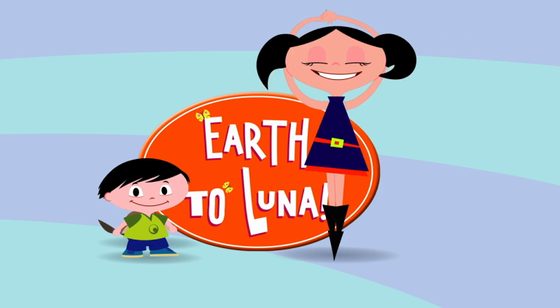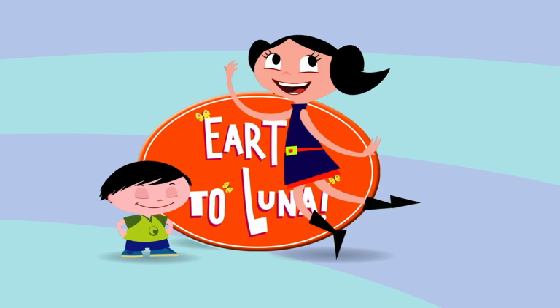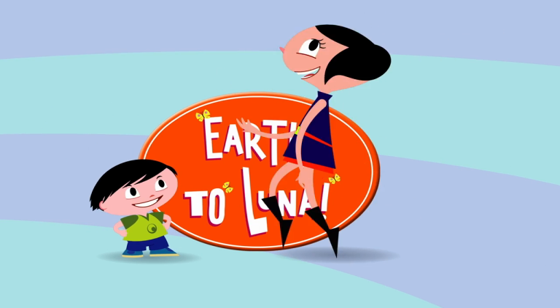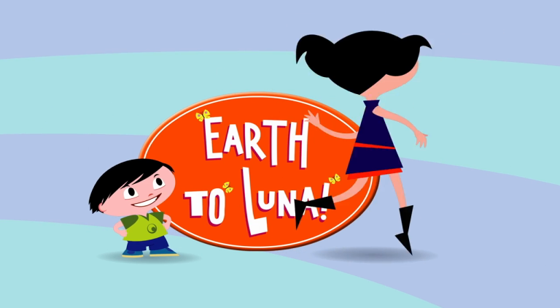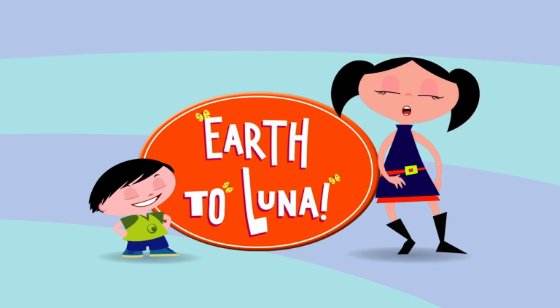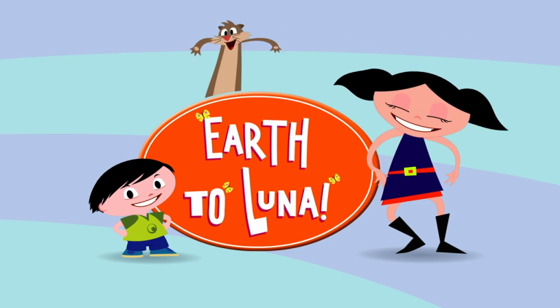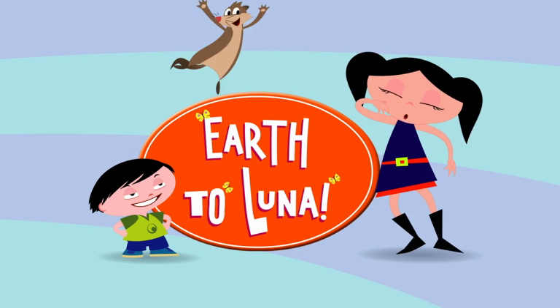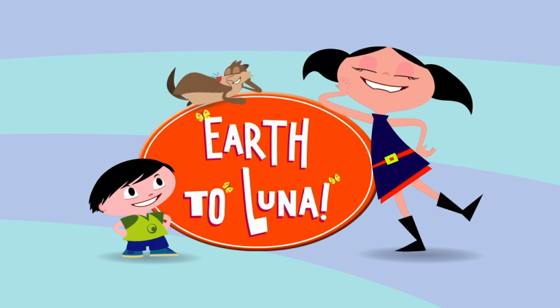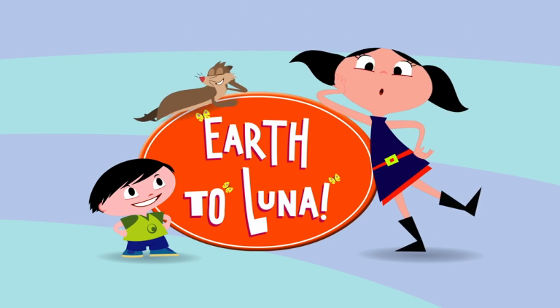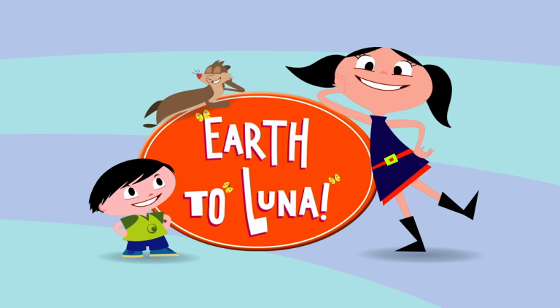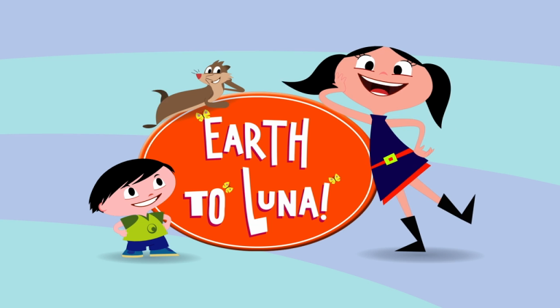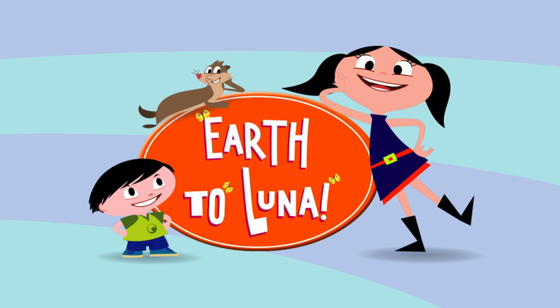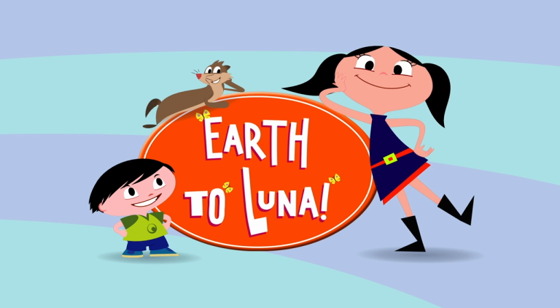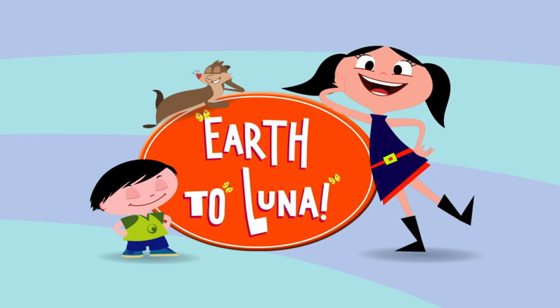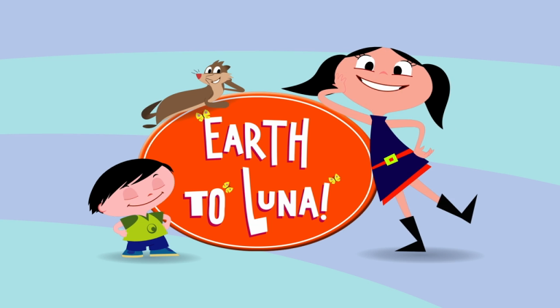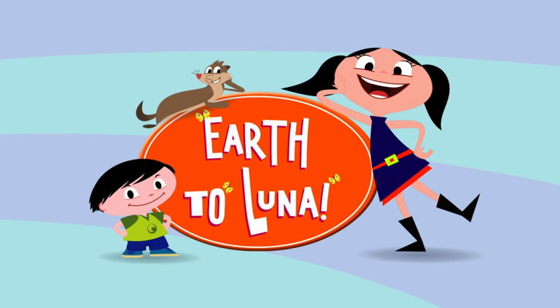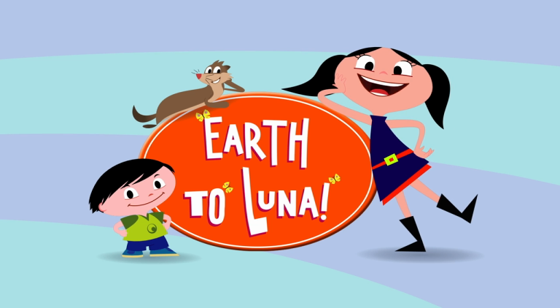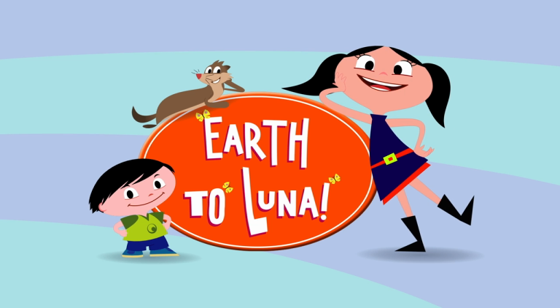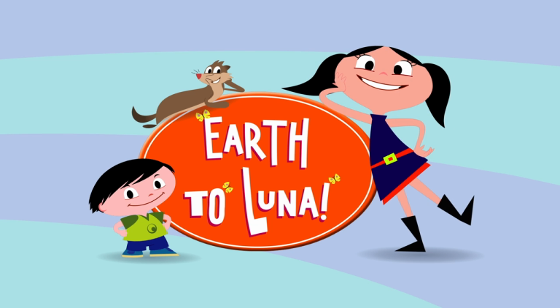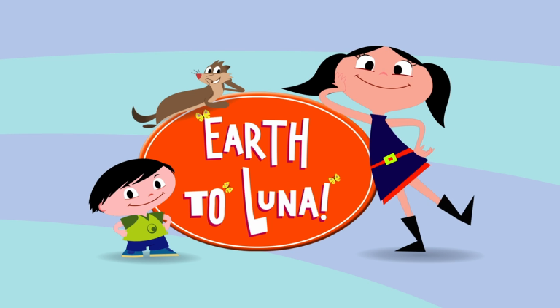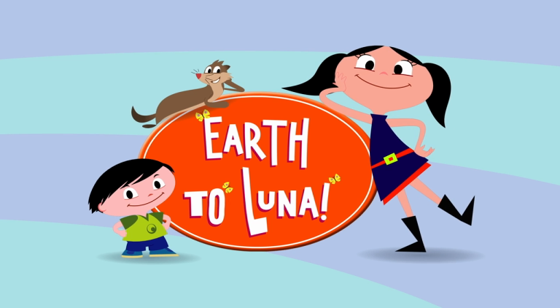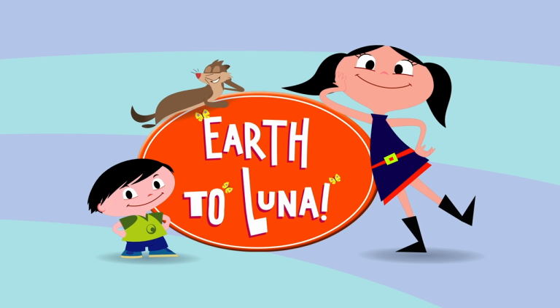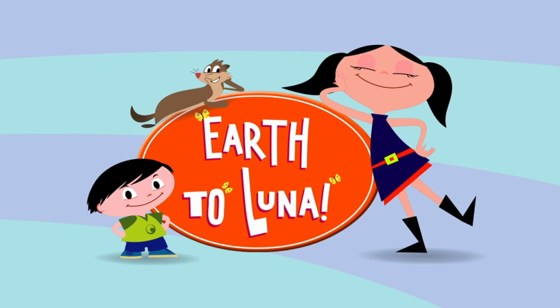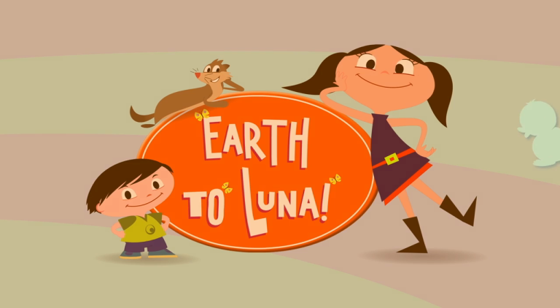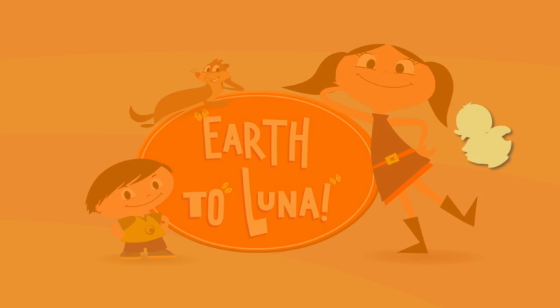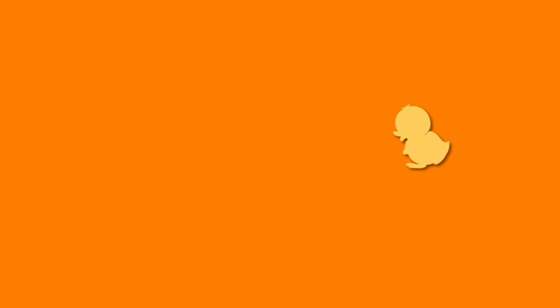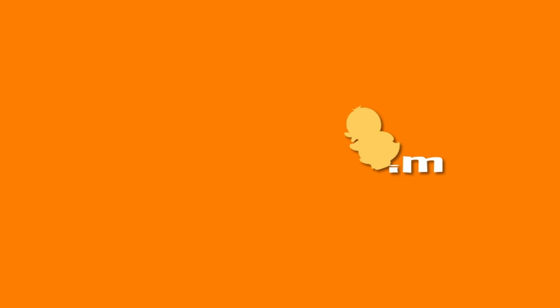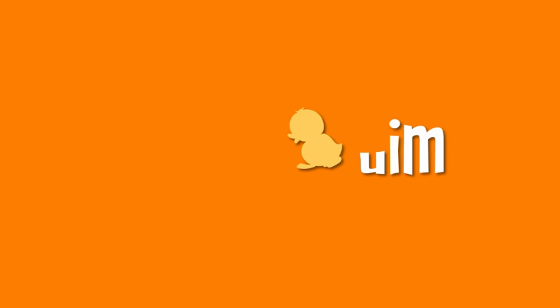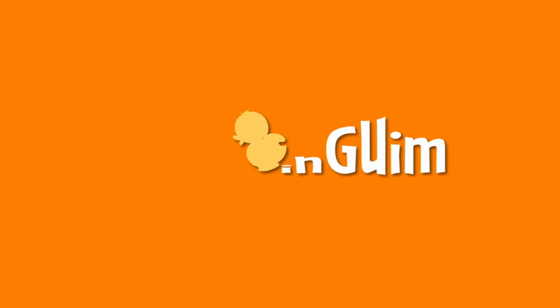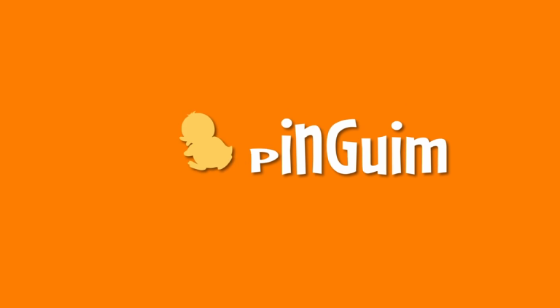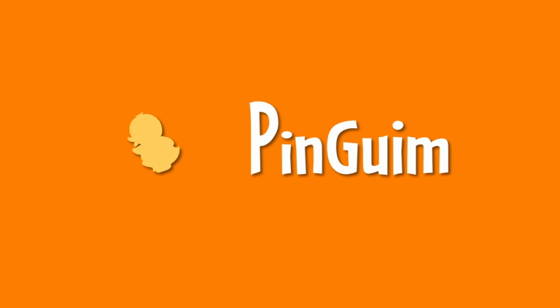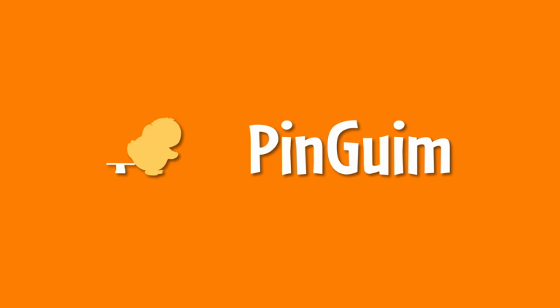Earth to Luna, where science is happening! Thank you.